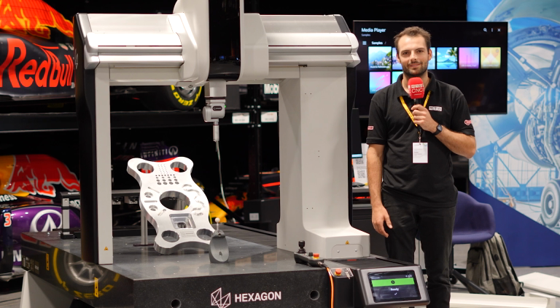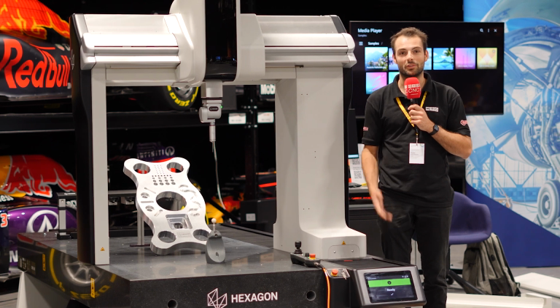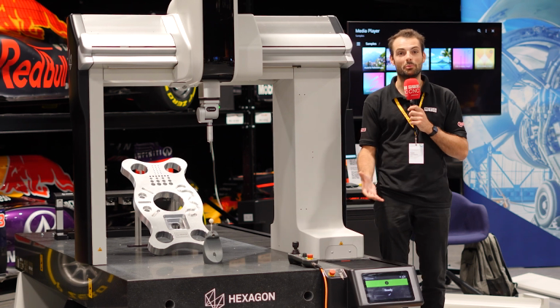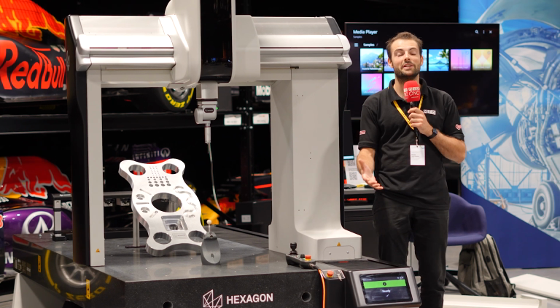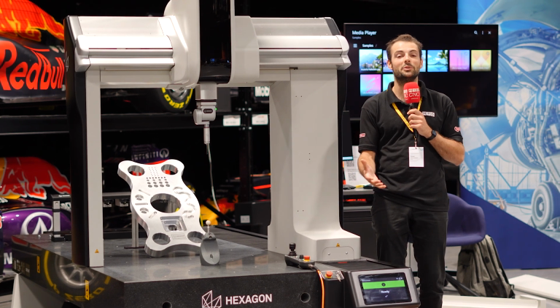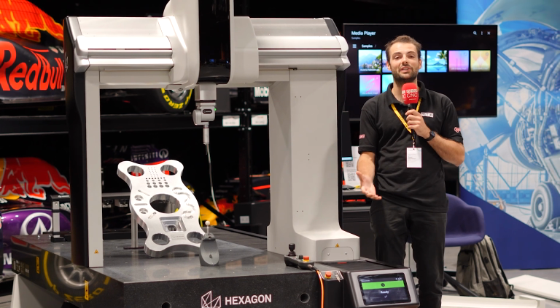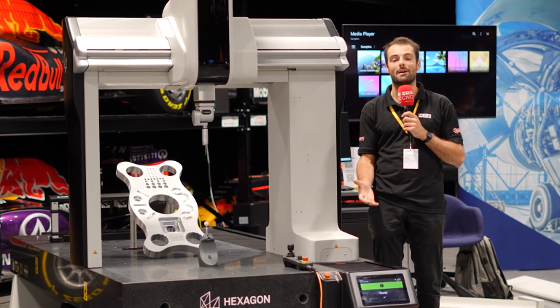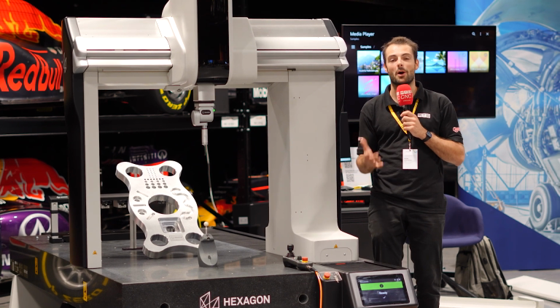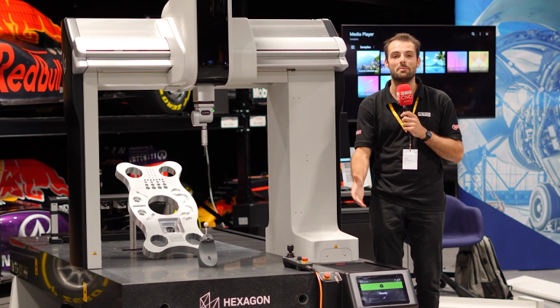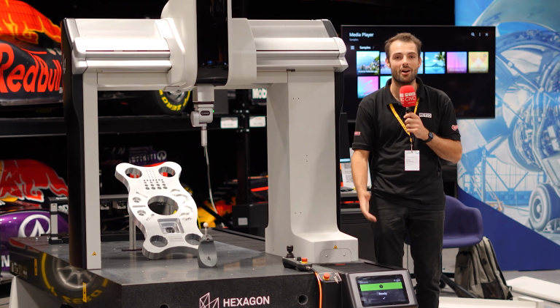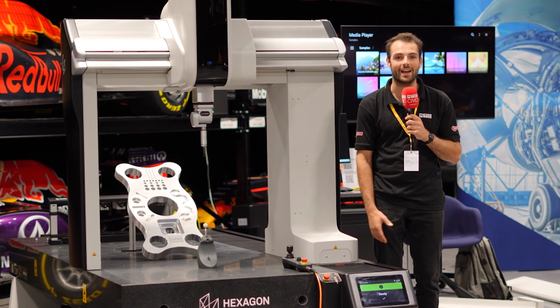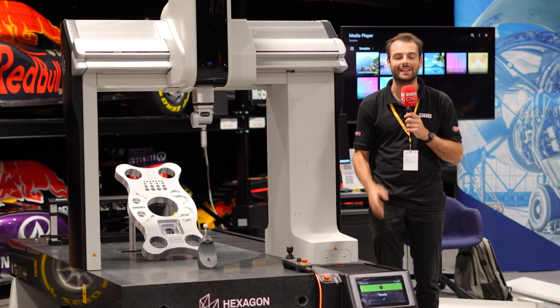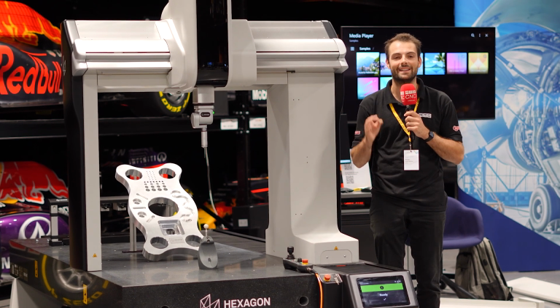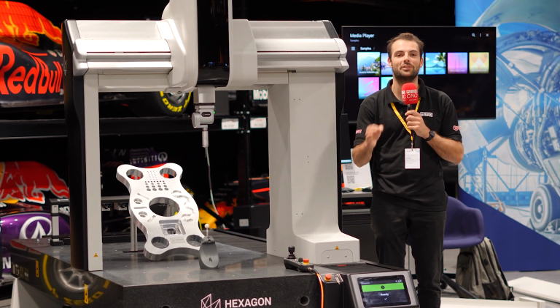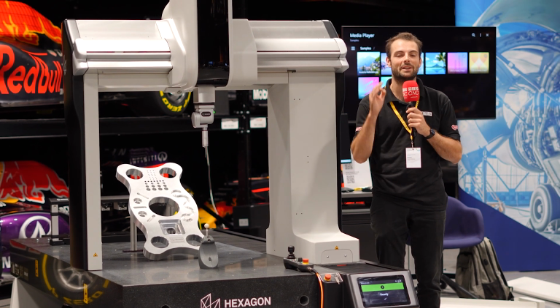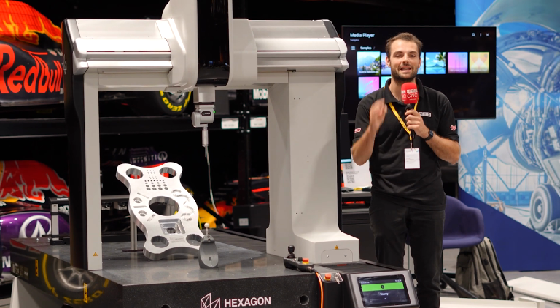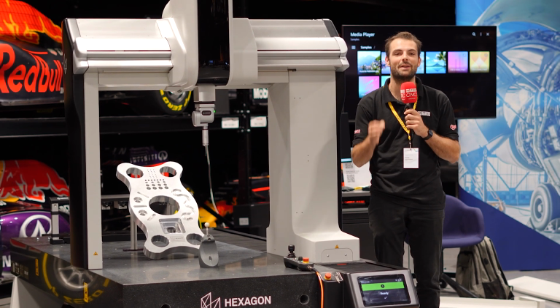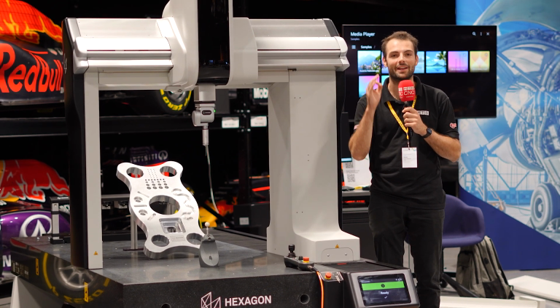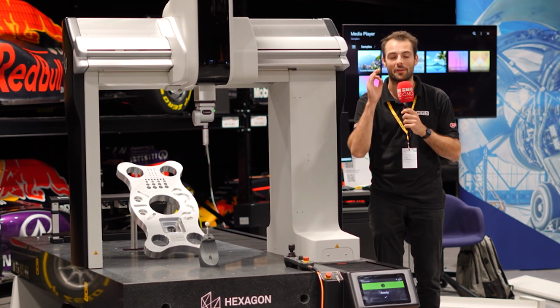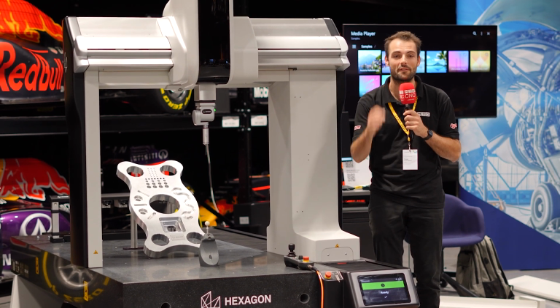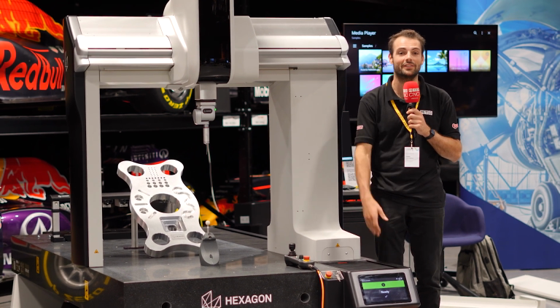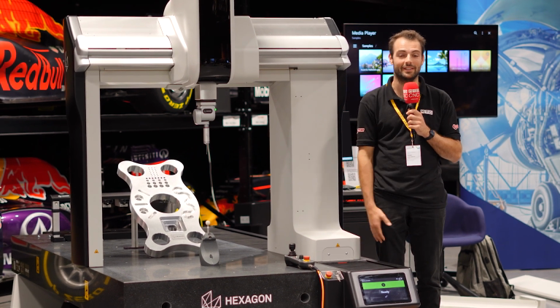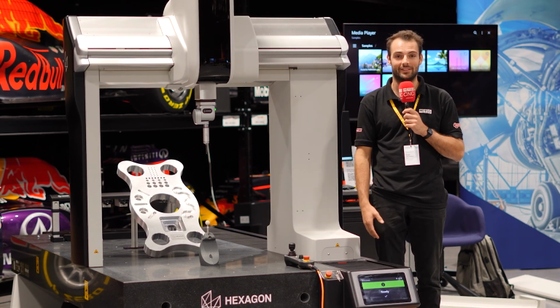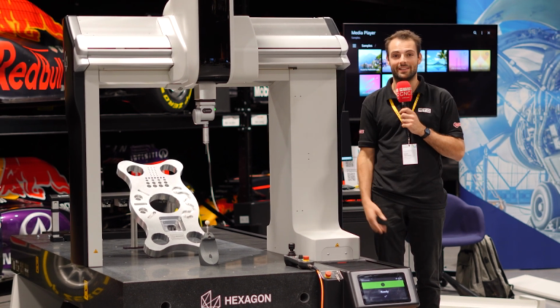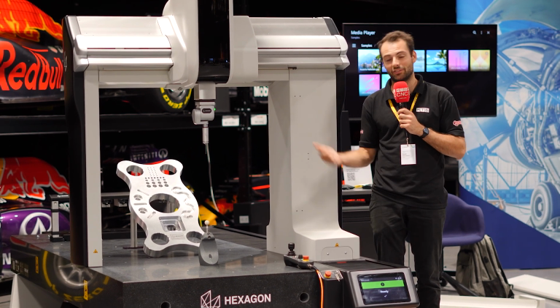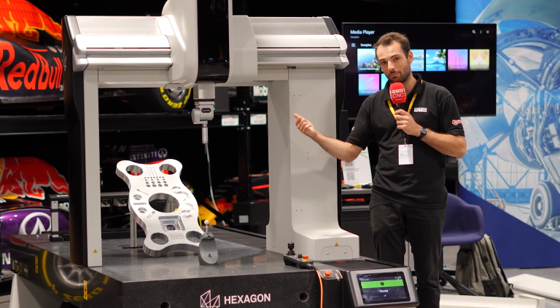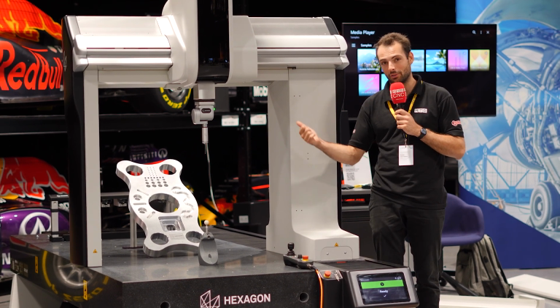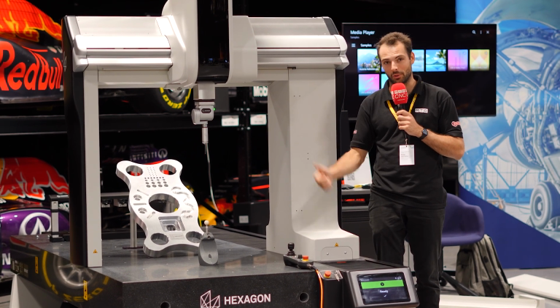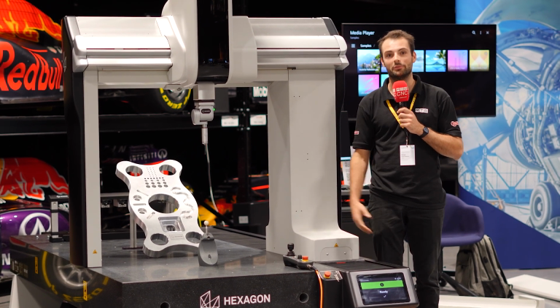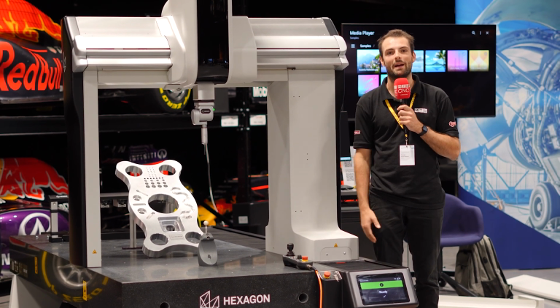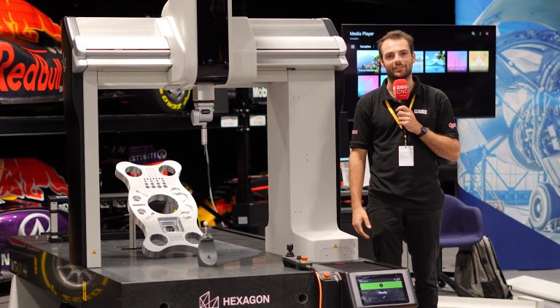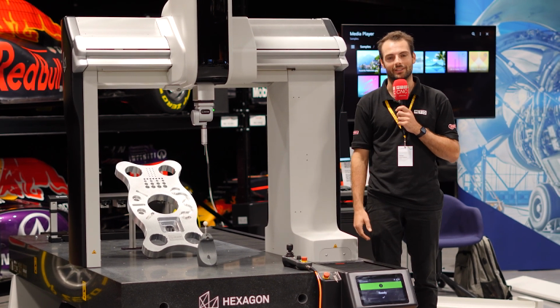There's a brand new CMM on the market and it has been claimed as the fastest. This is the Maestro from Hexagon.